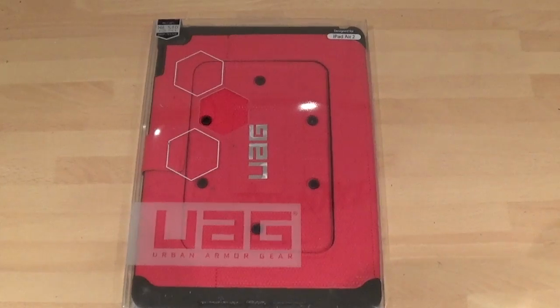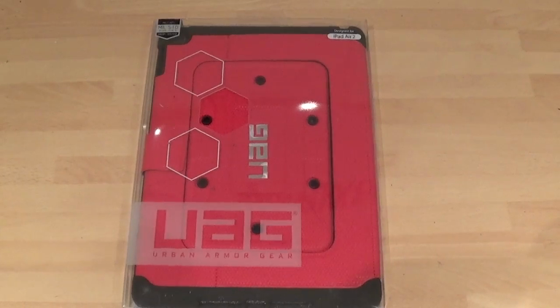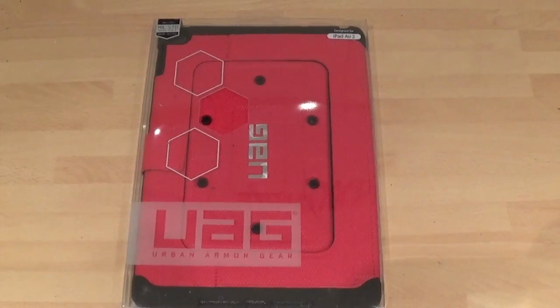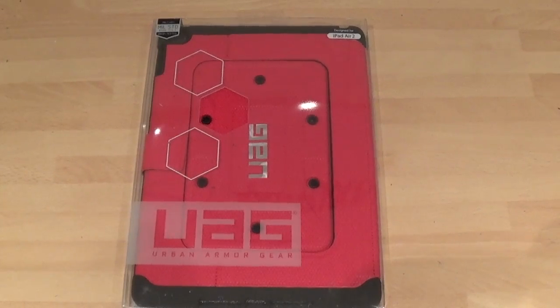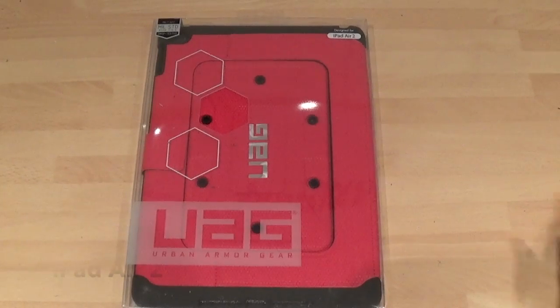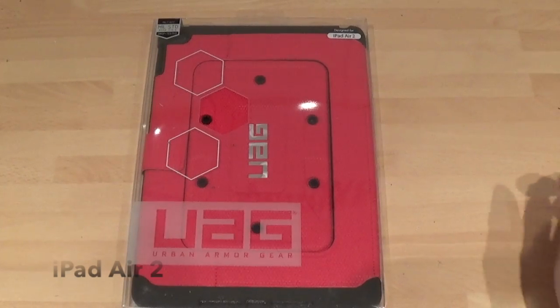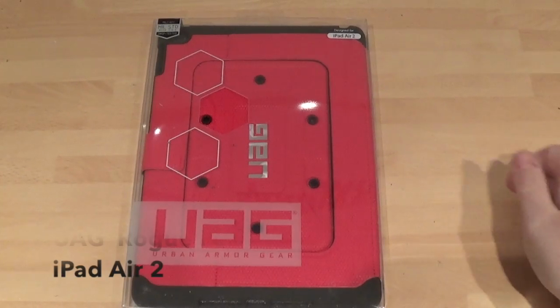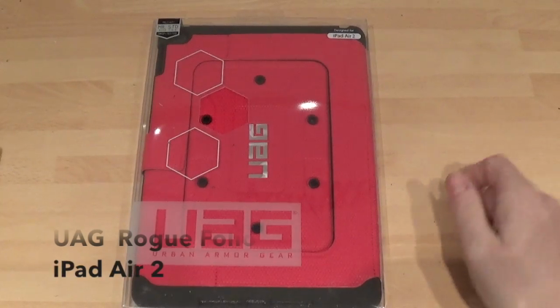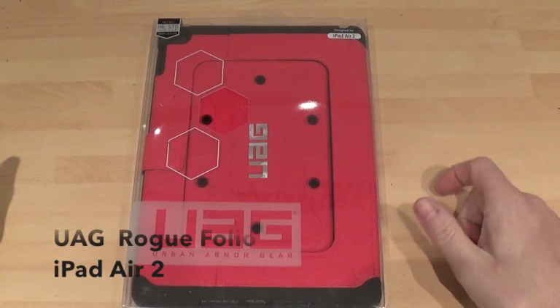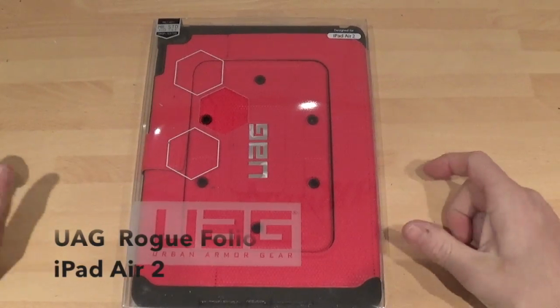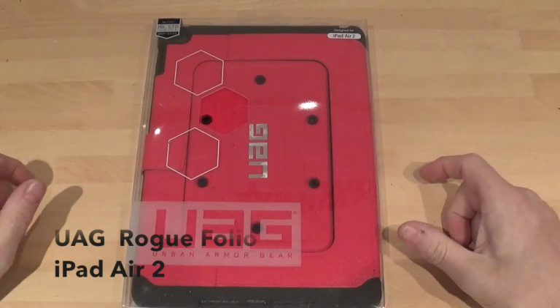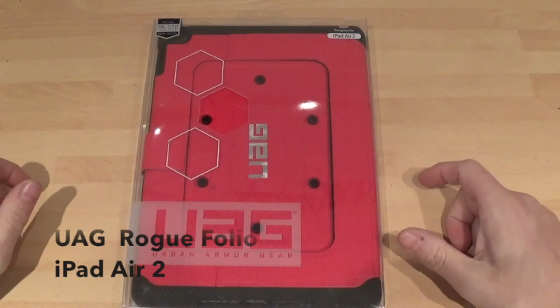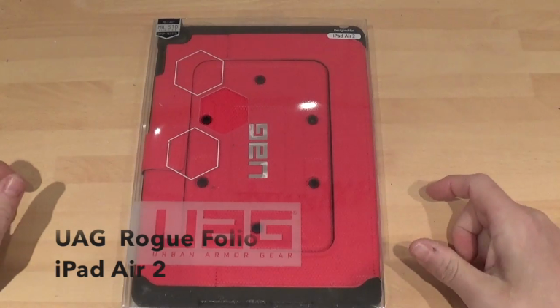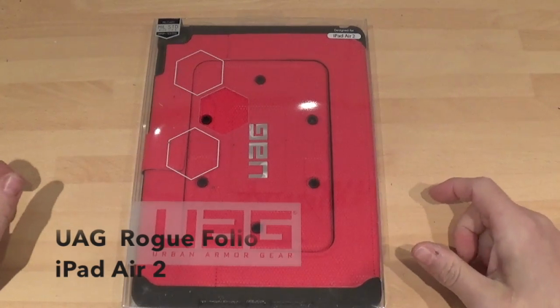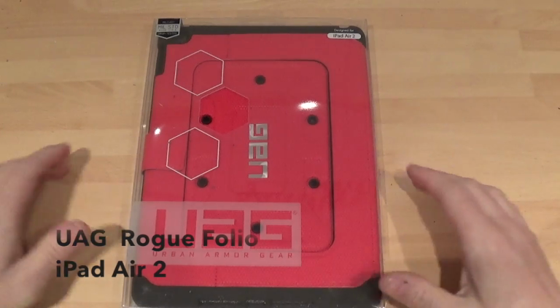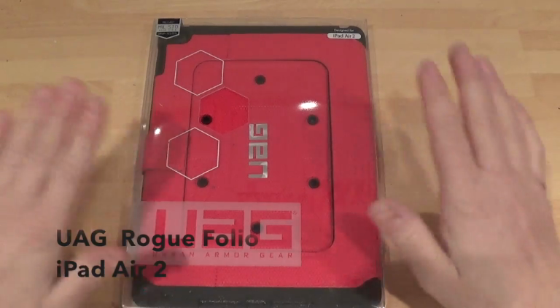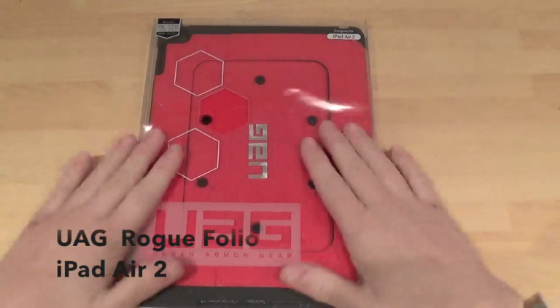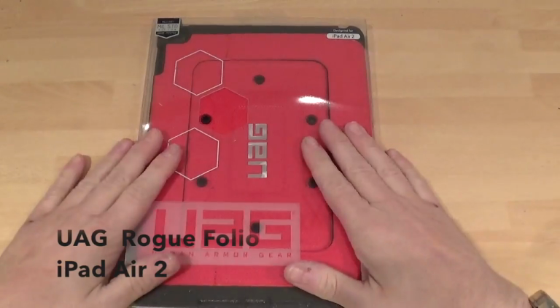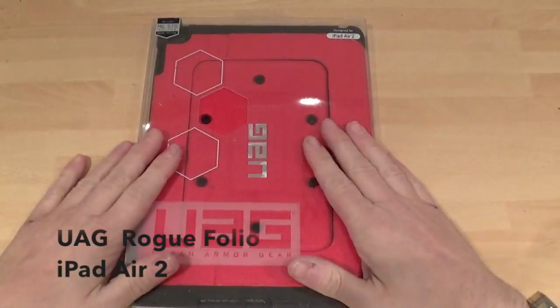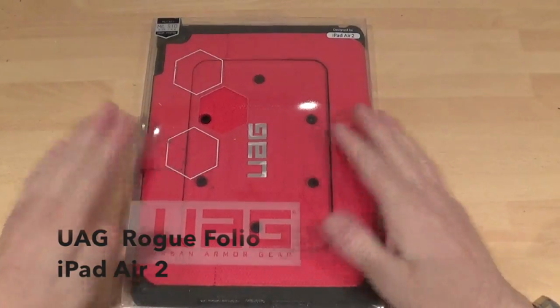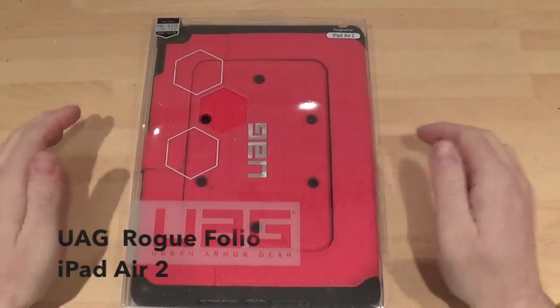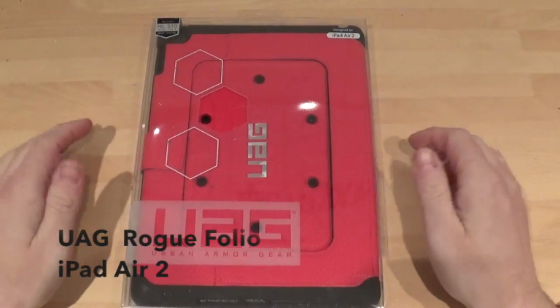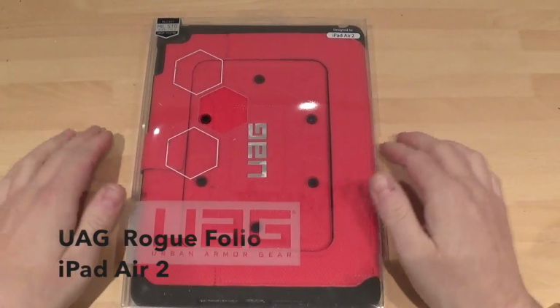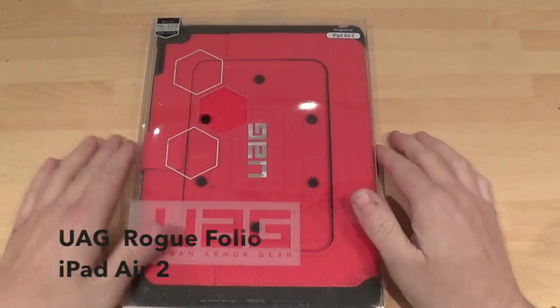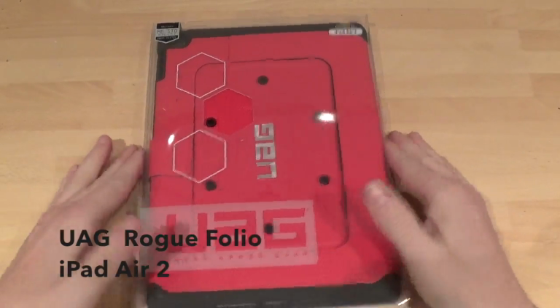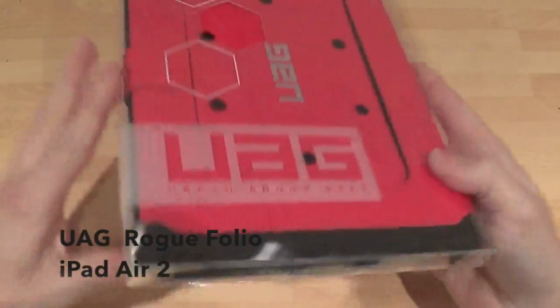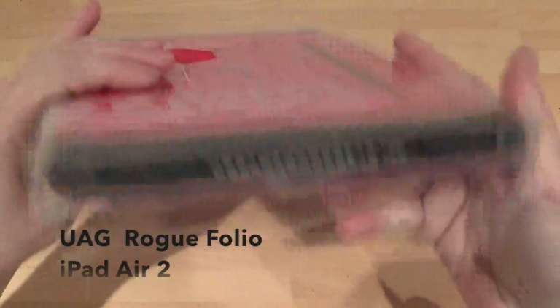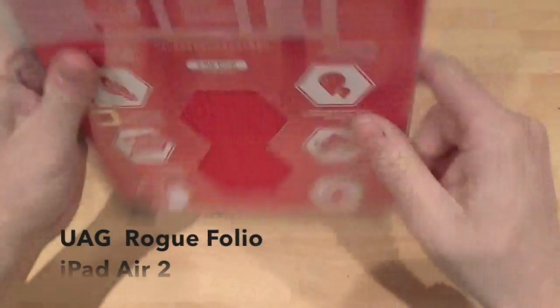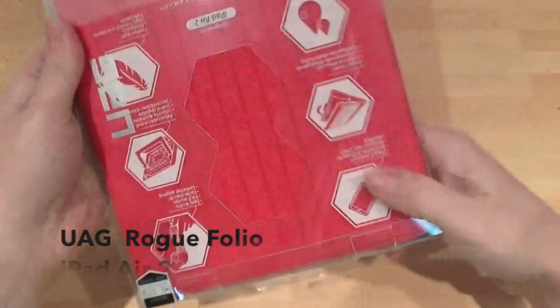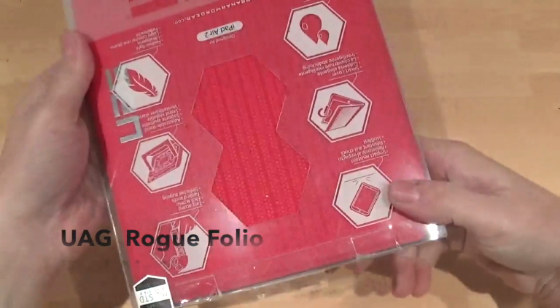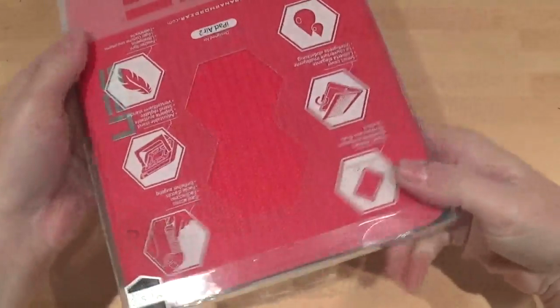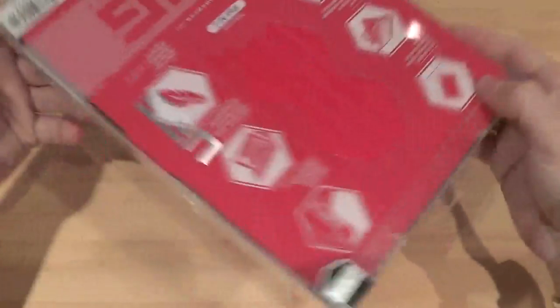Hi, this is Paul from Samar Mobiles and this is a review on the Urban Armour Gear case for the iPad Air 2. So let's have a look at it.